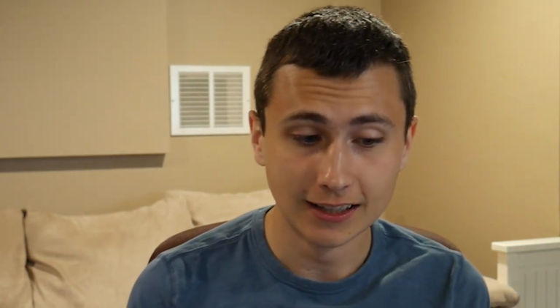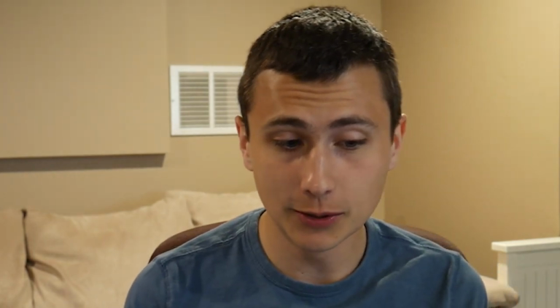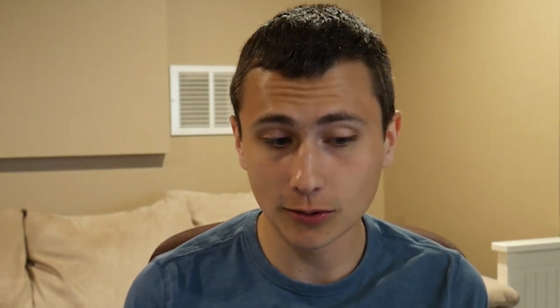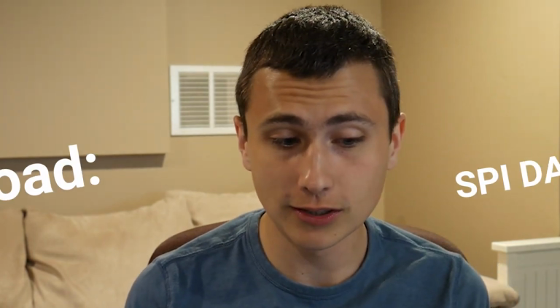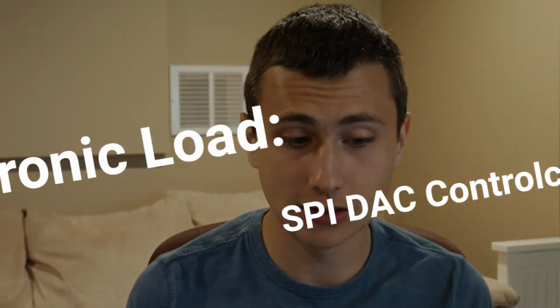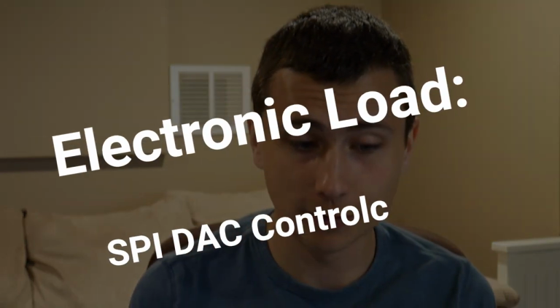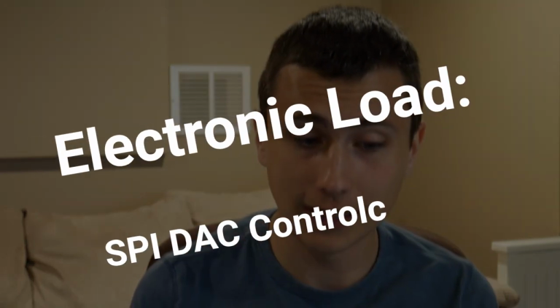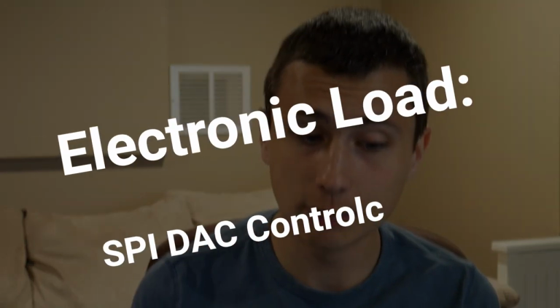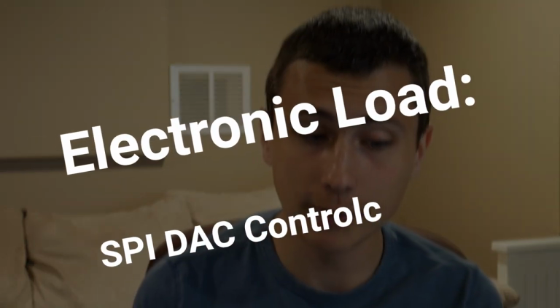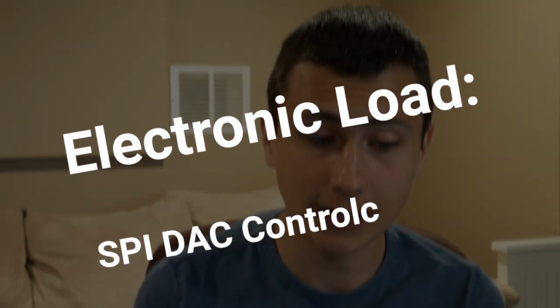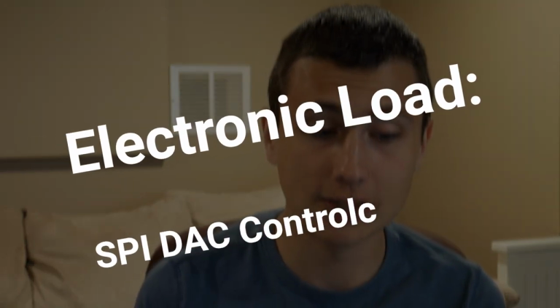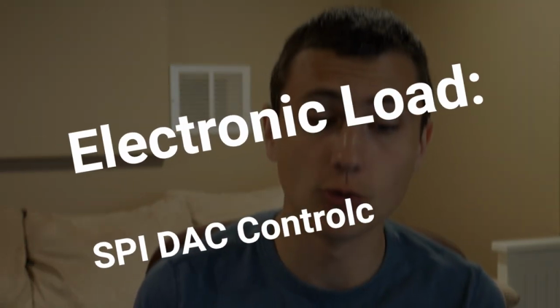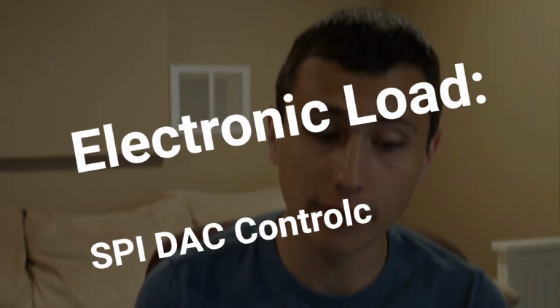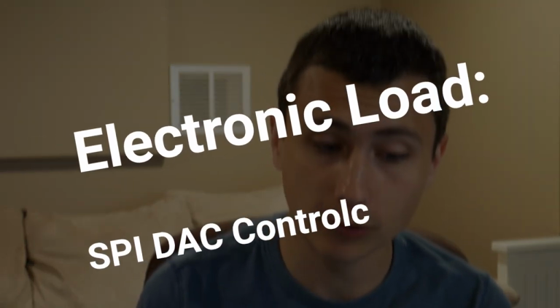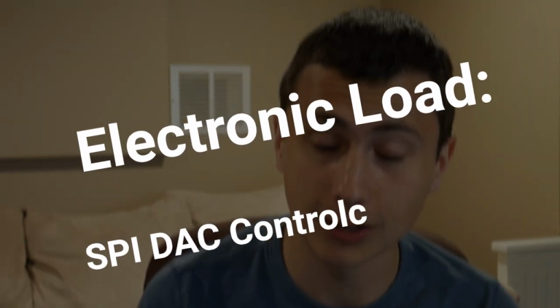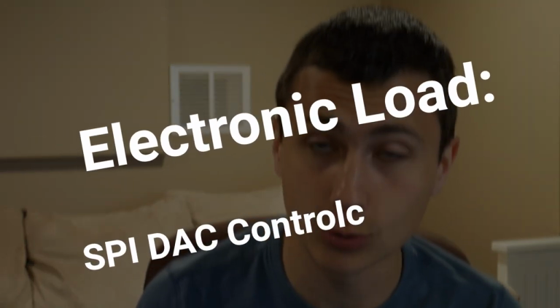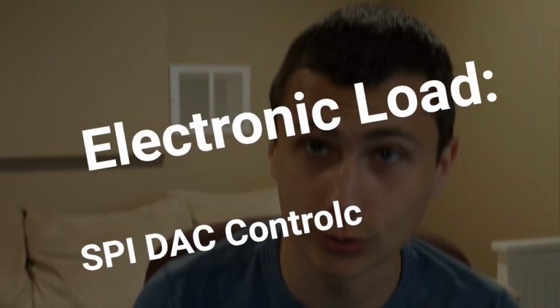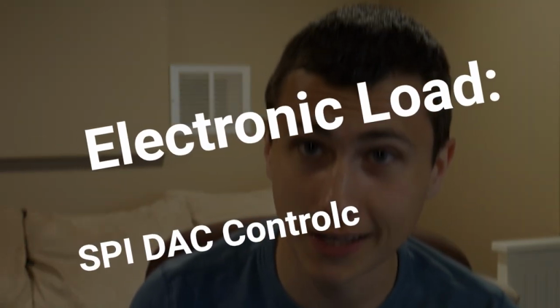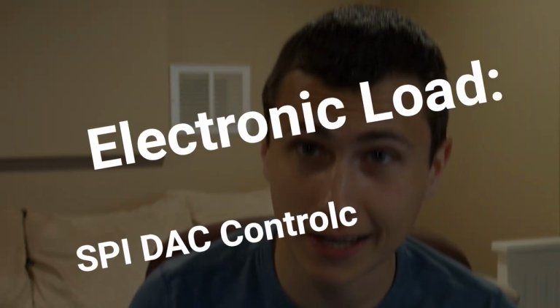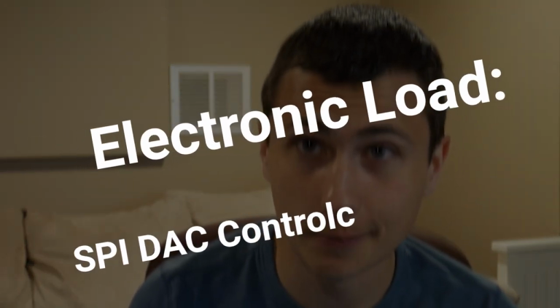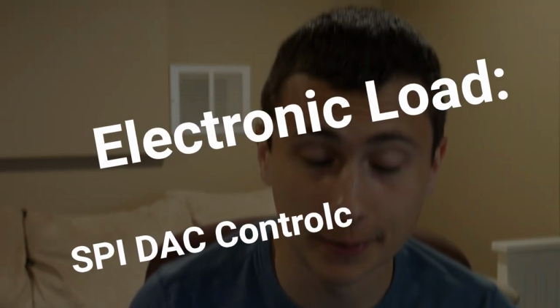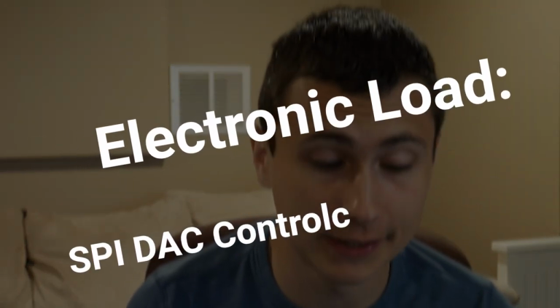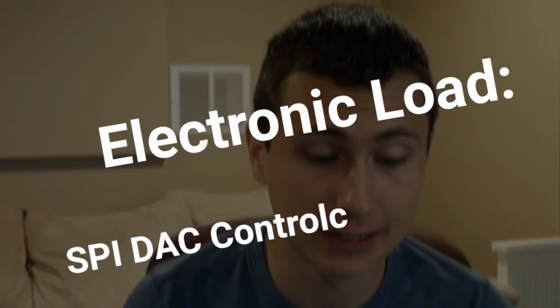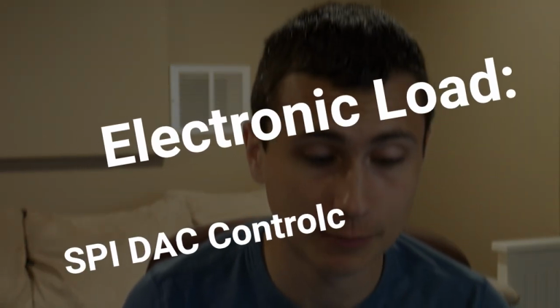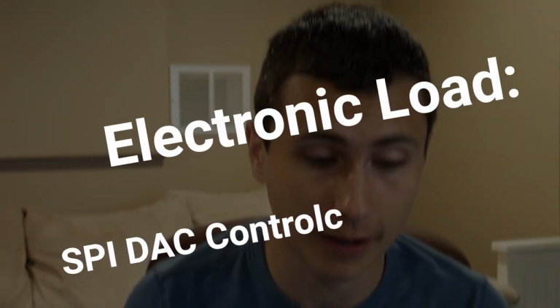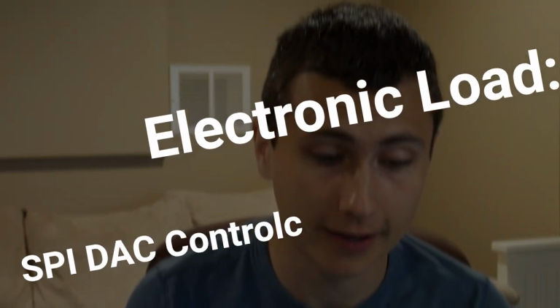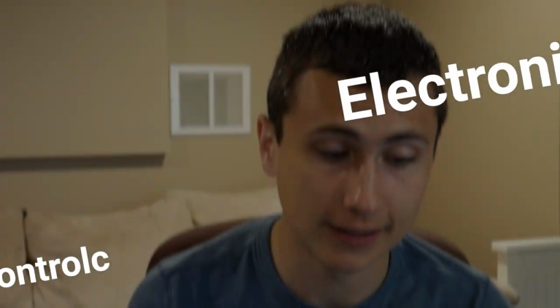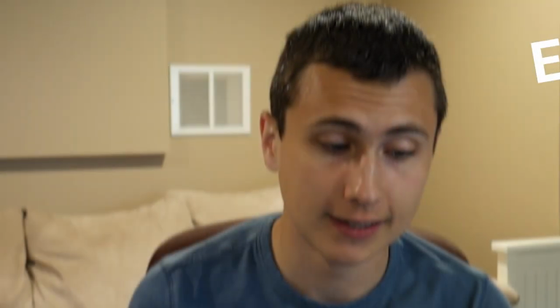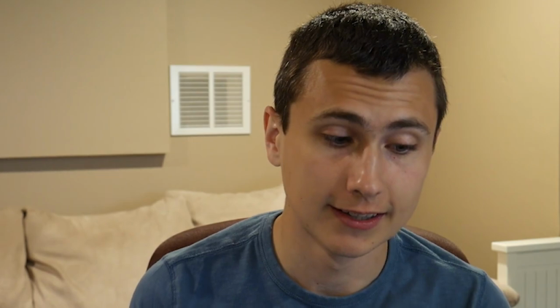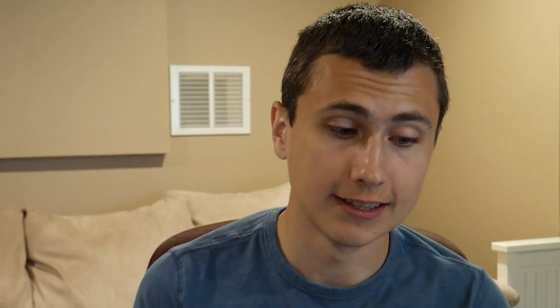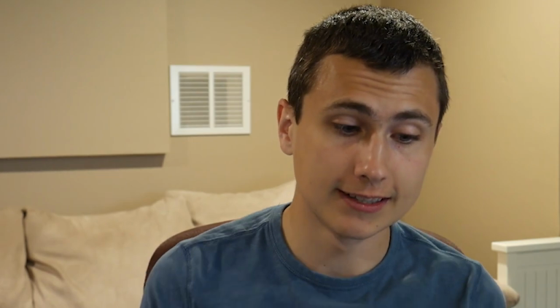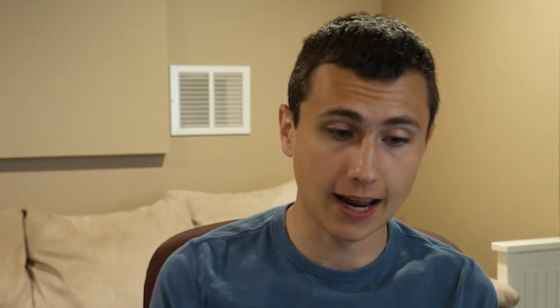We are going to start by implementing a driver that controls an 8-bit SPI DAC.